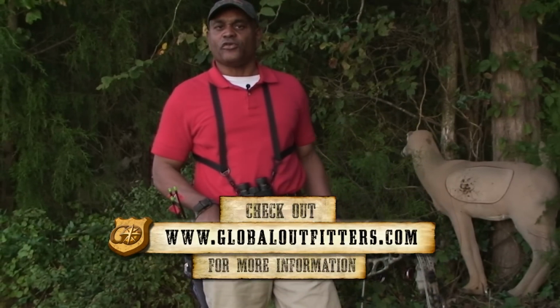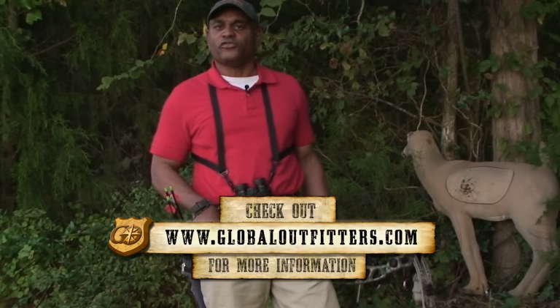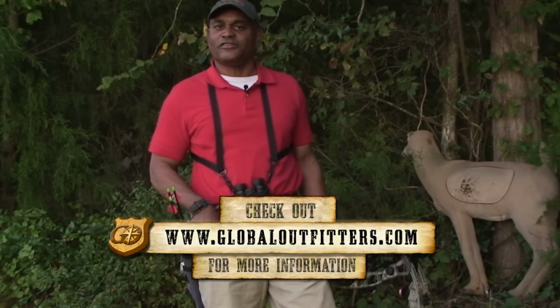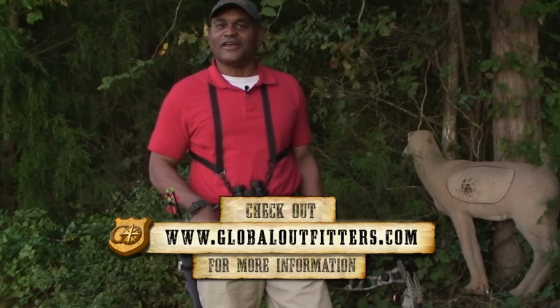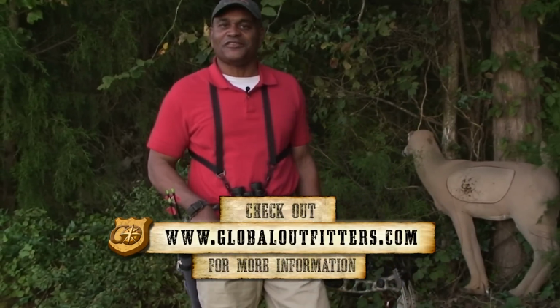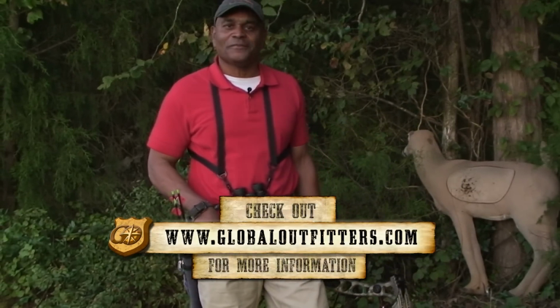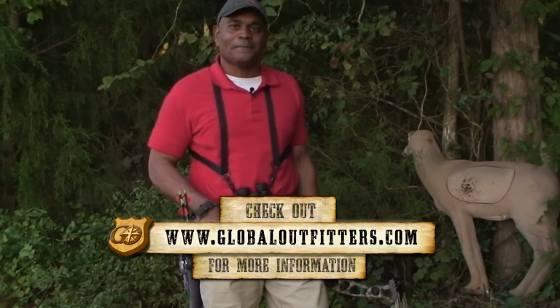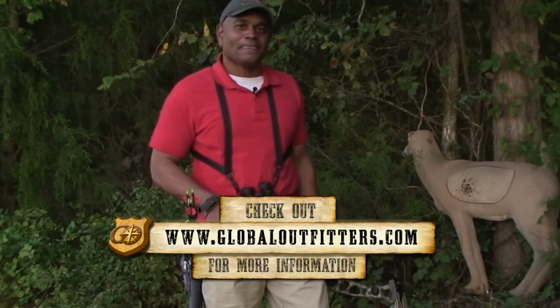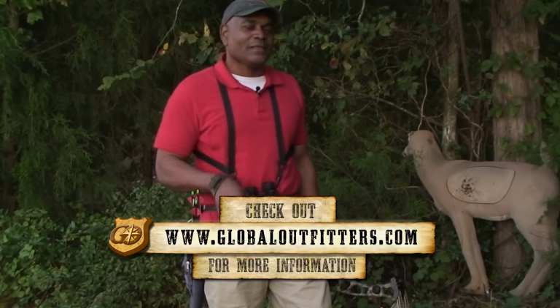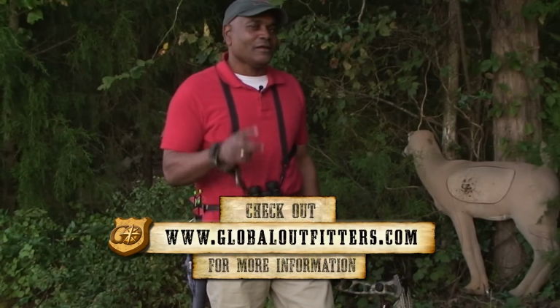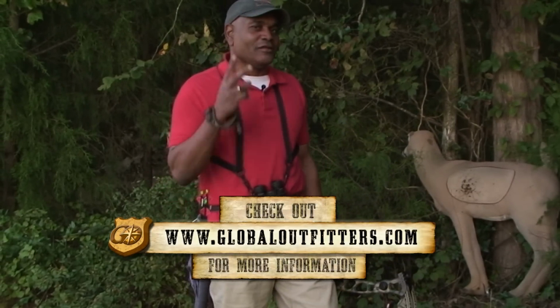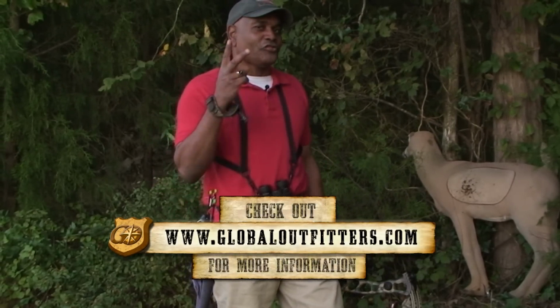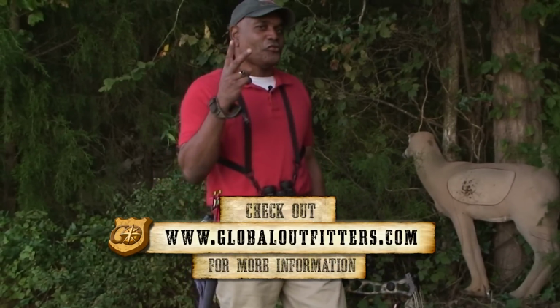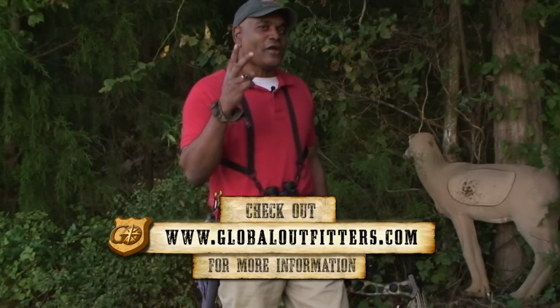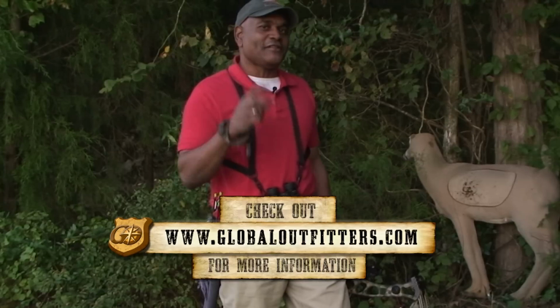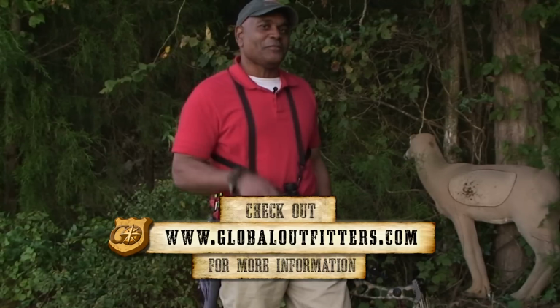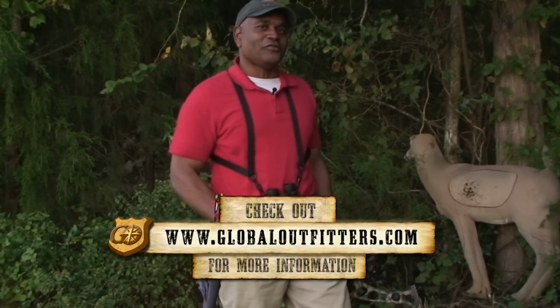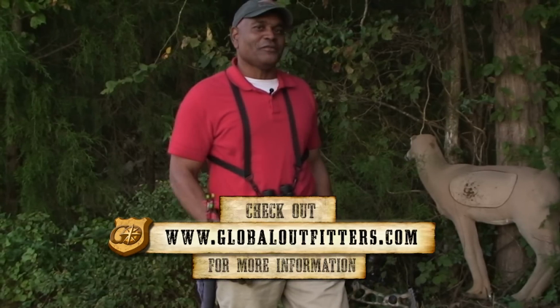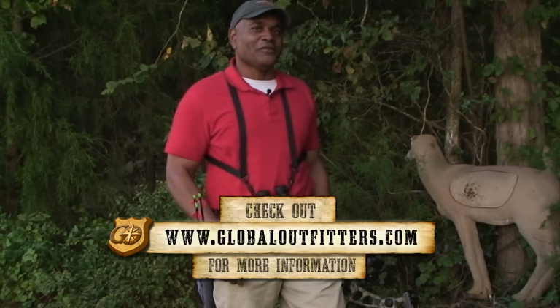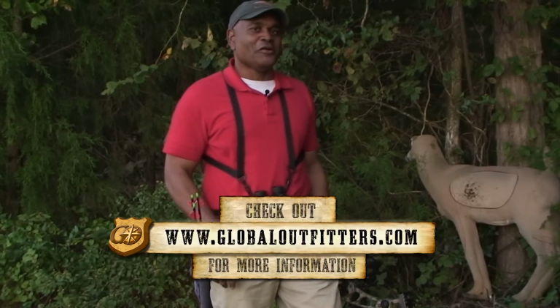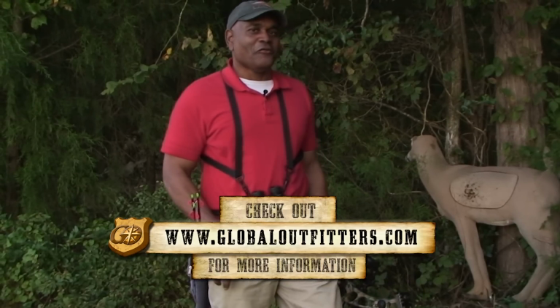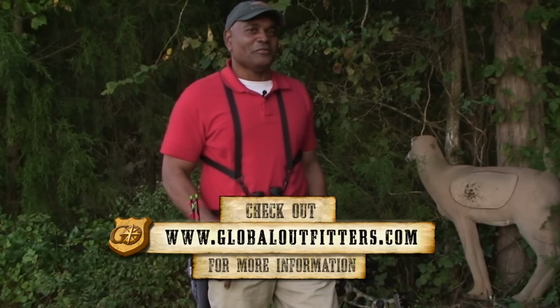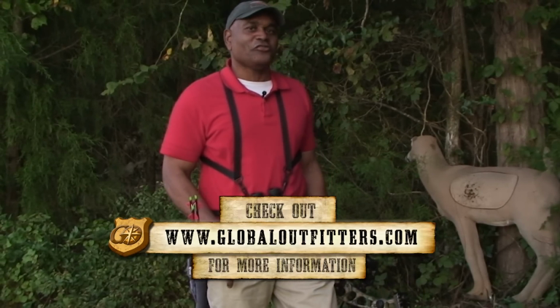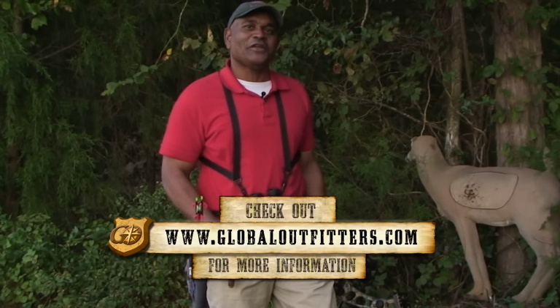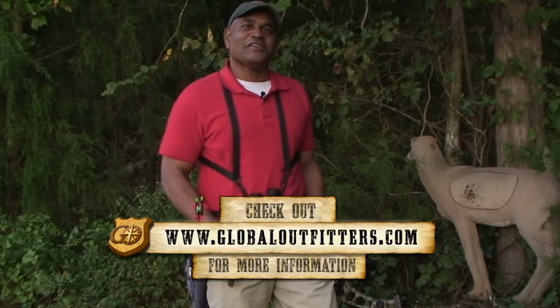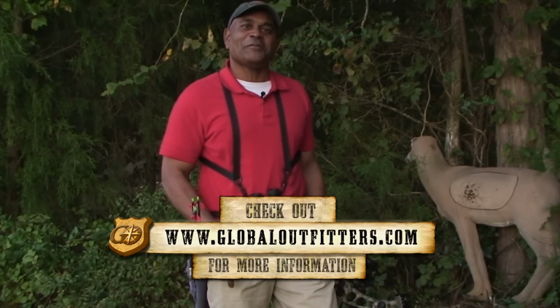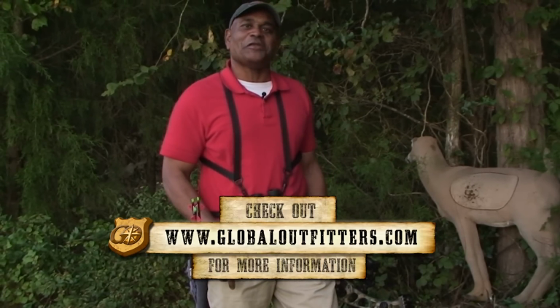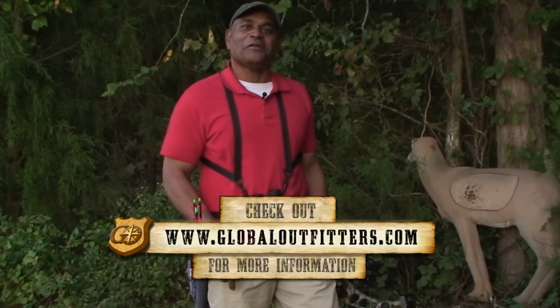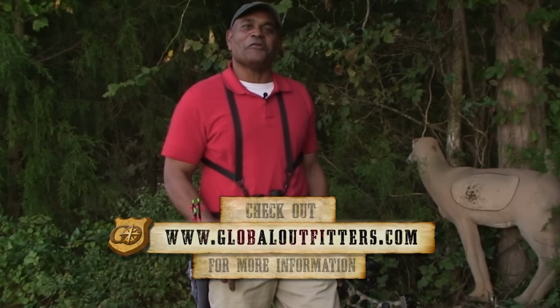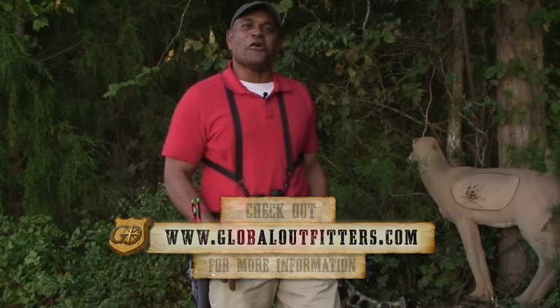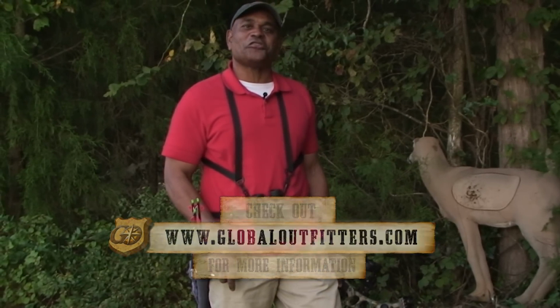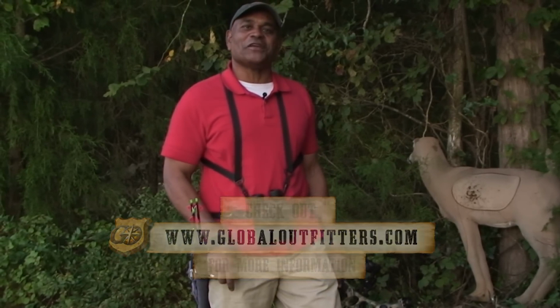These are two great tips from this week's segment of Go Archery.